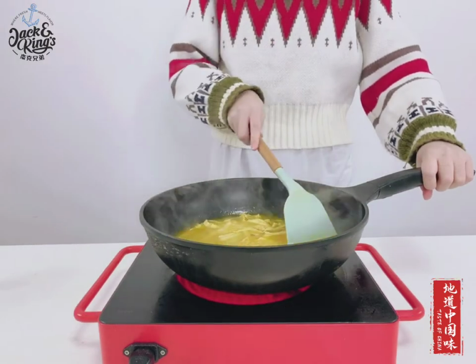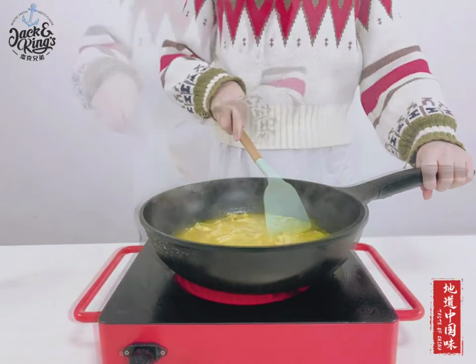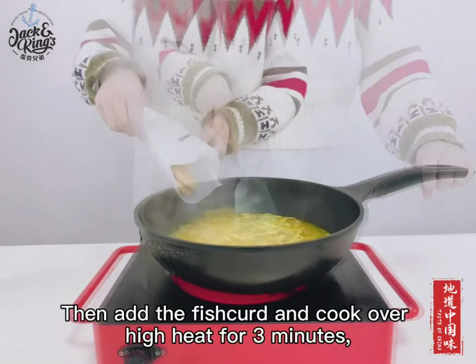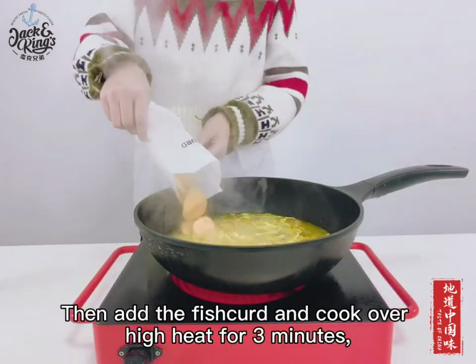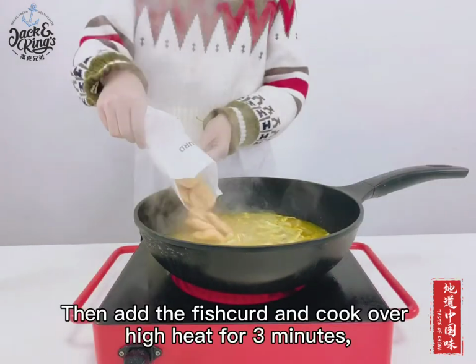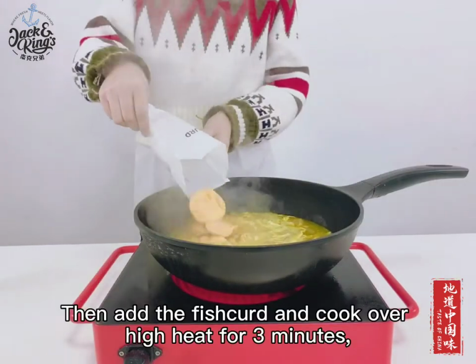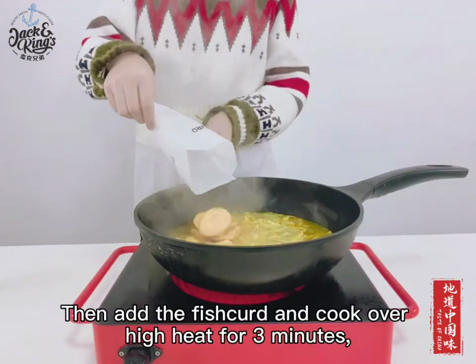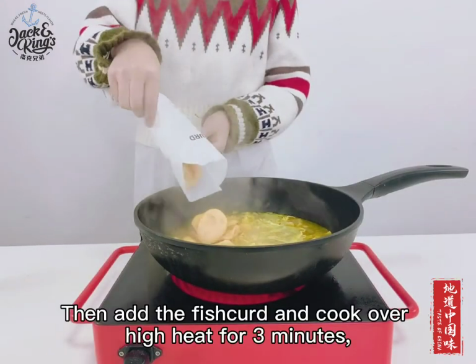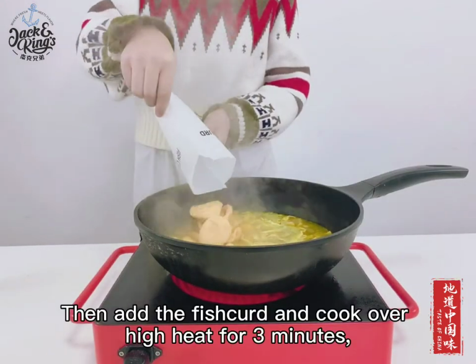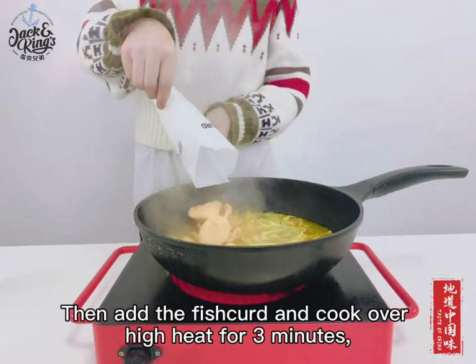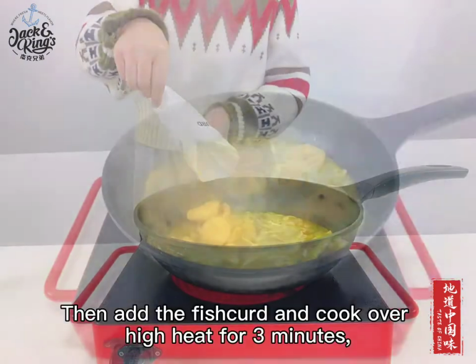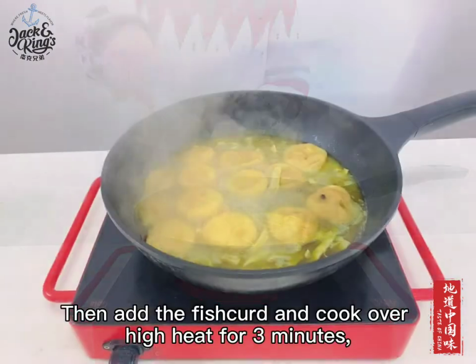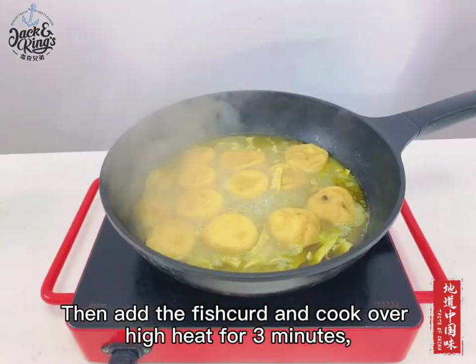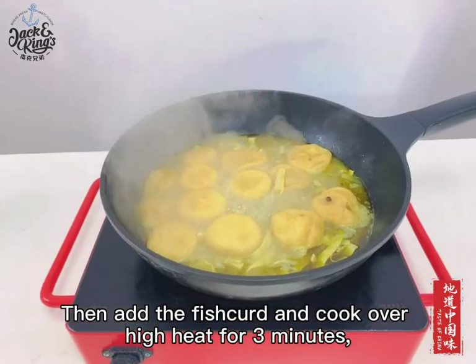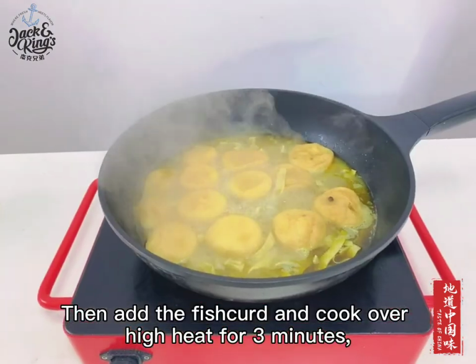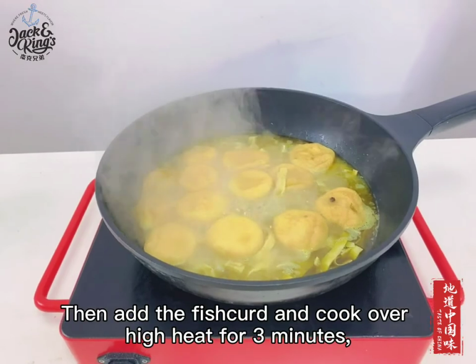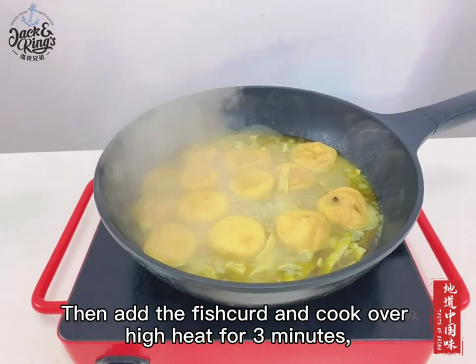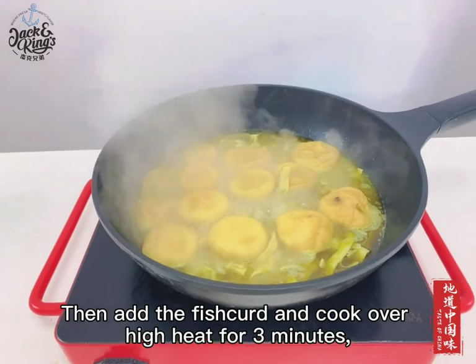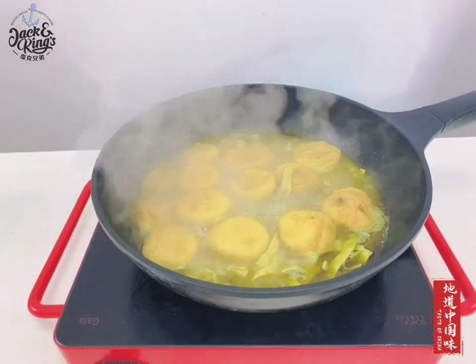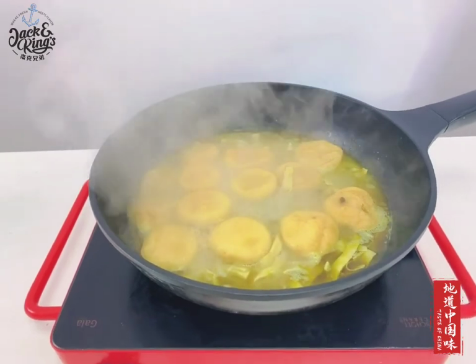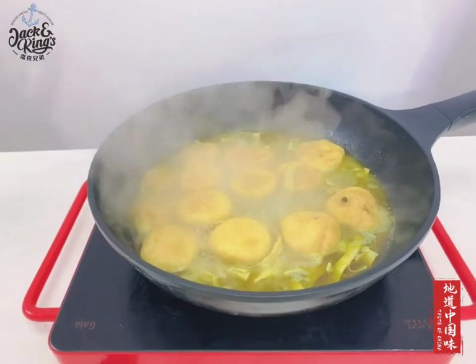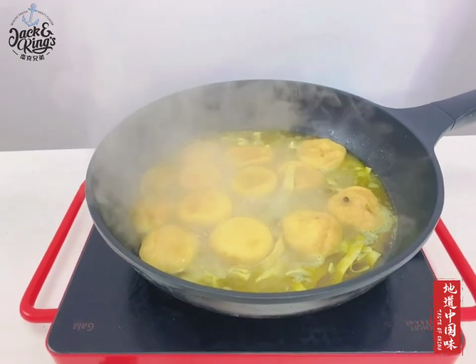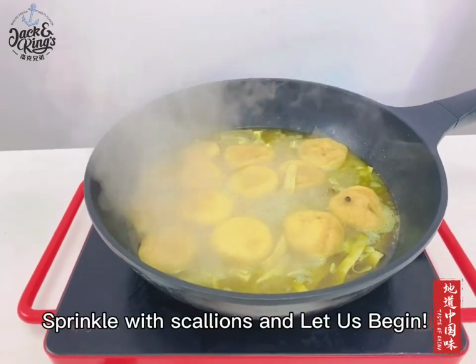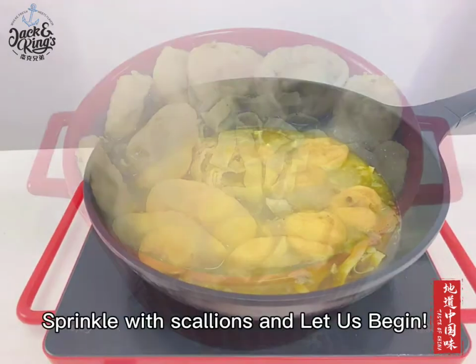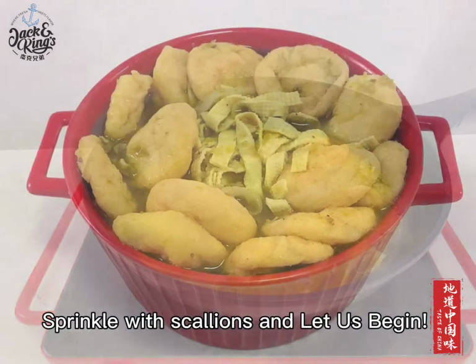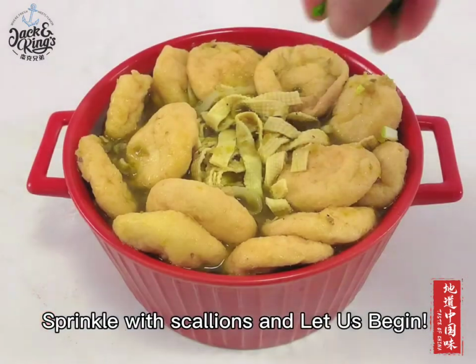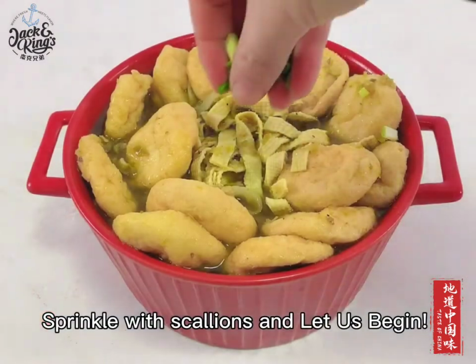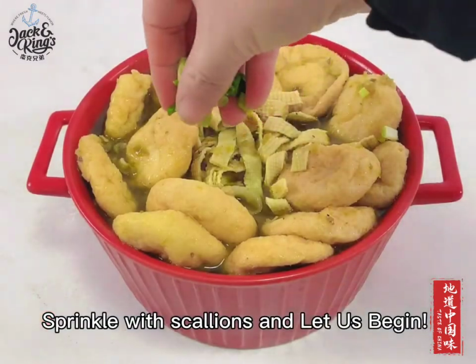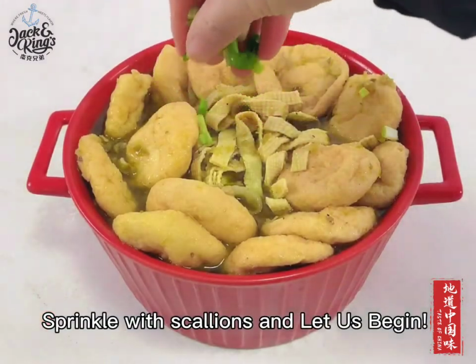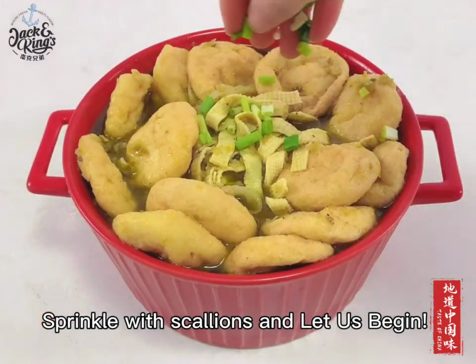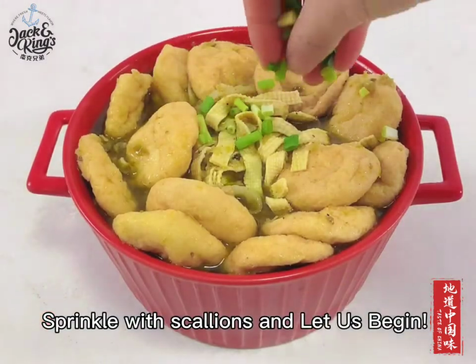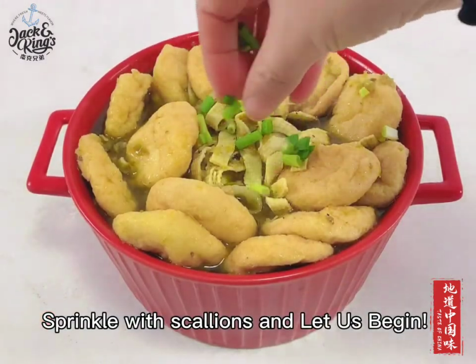Then add the fish curd and cook over high heat for 3 minutes. Sprinkle of scallions and let us begin.